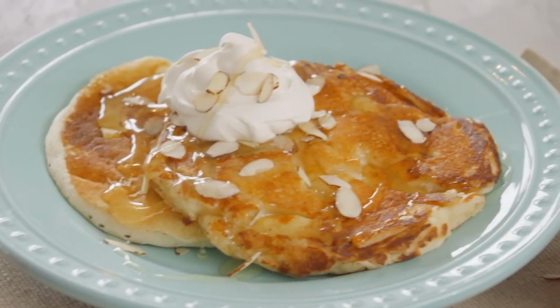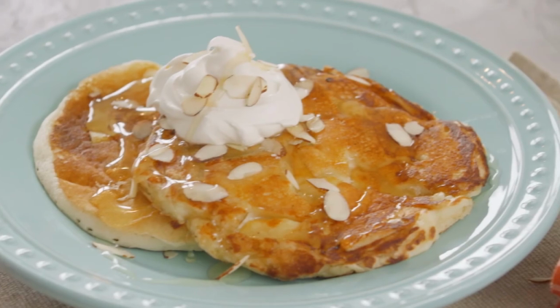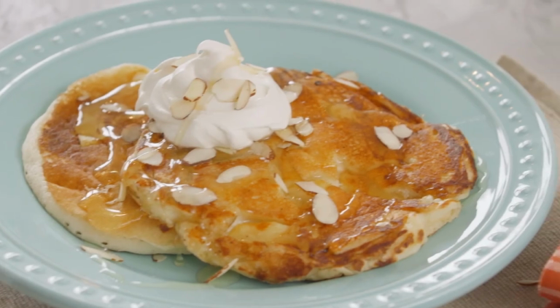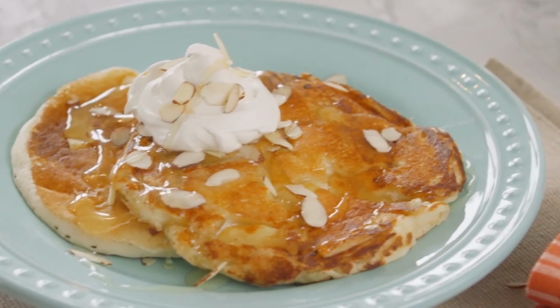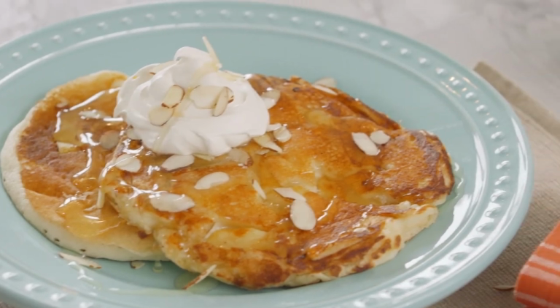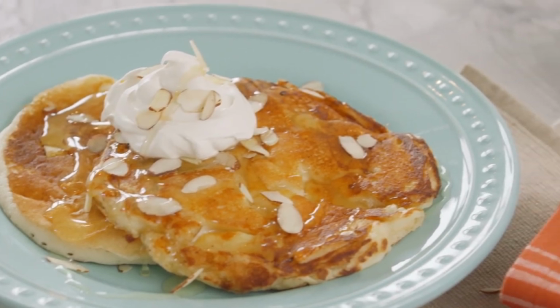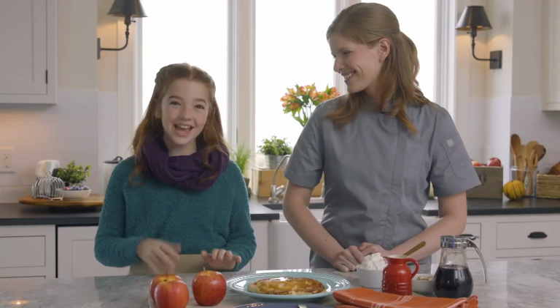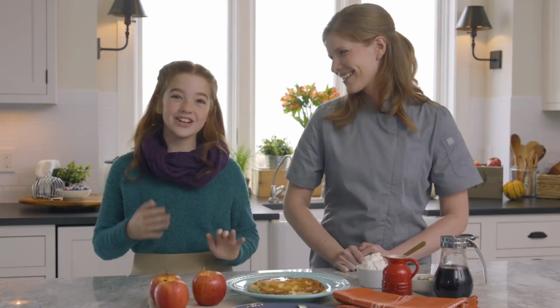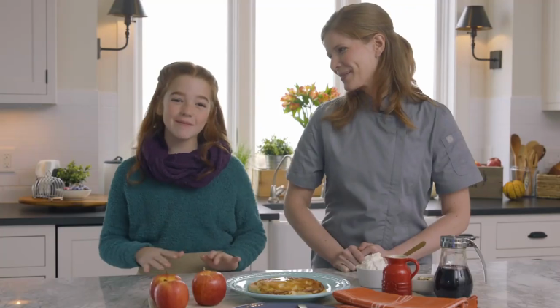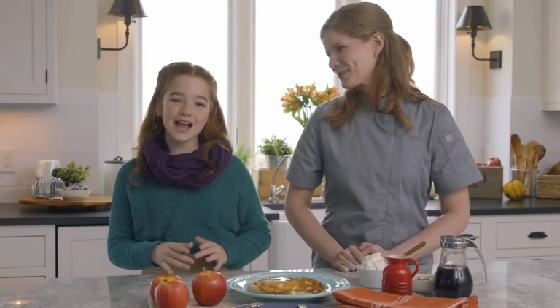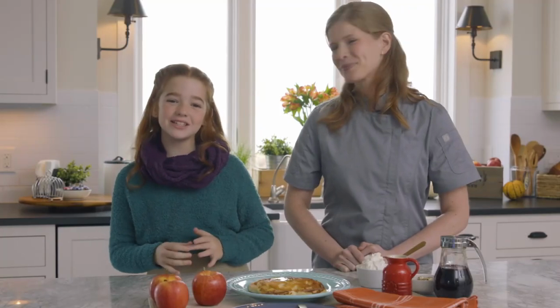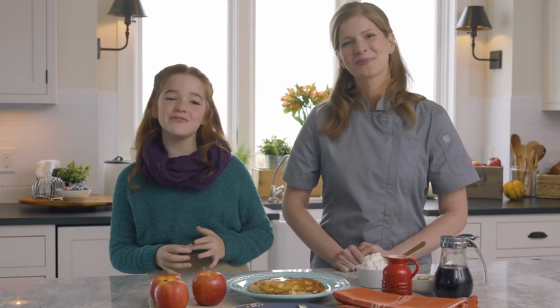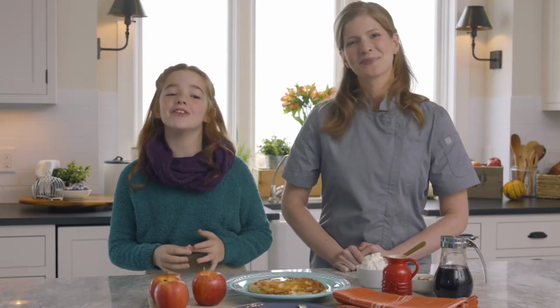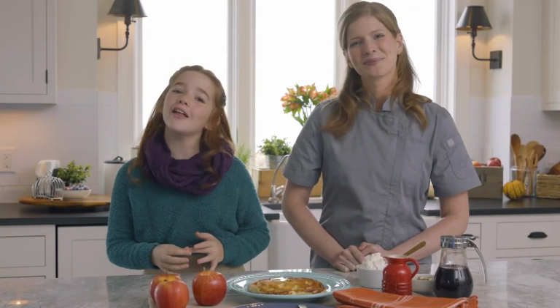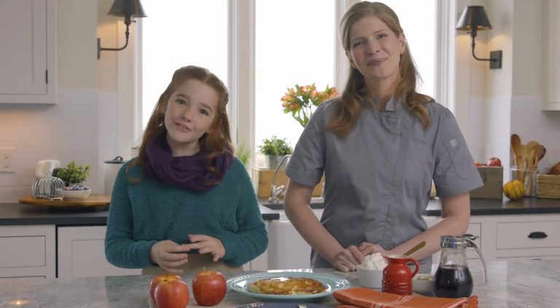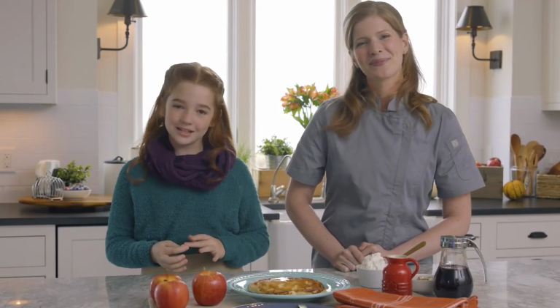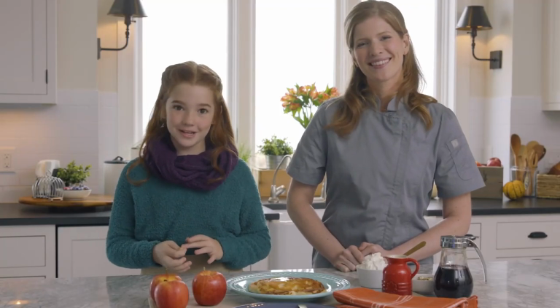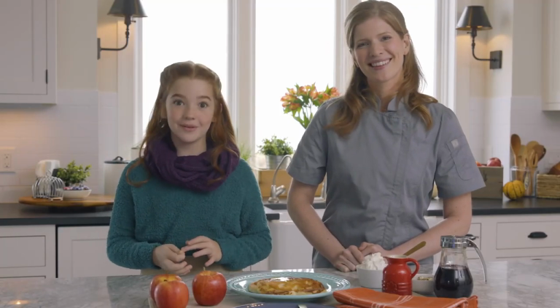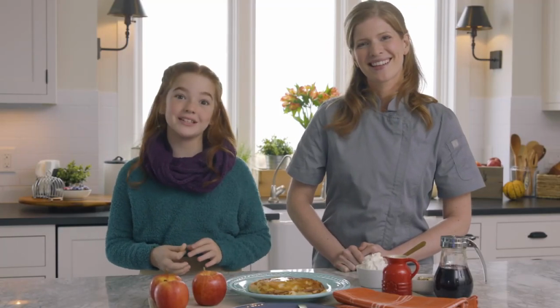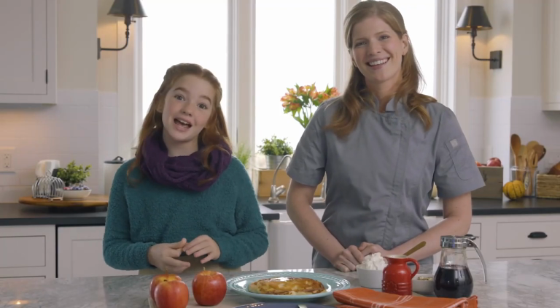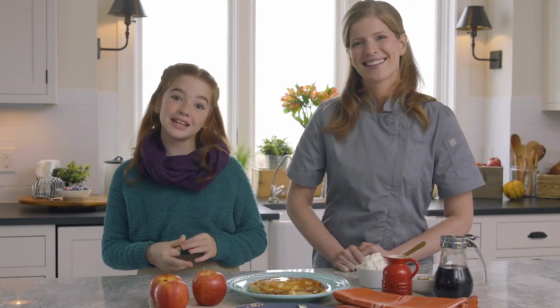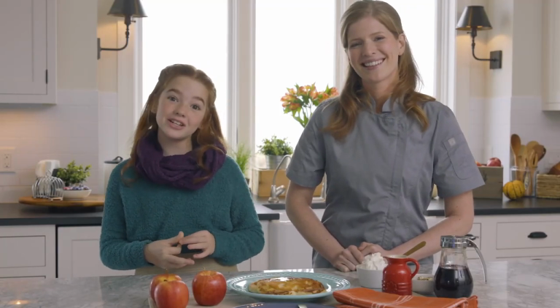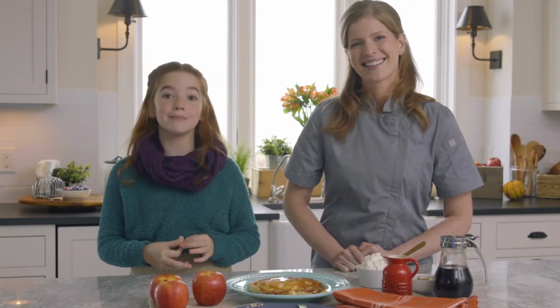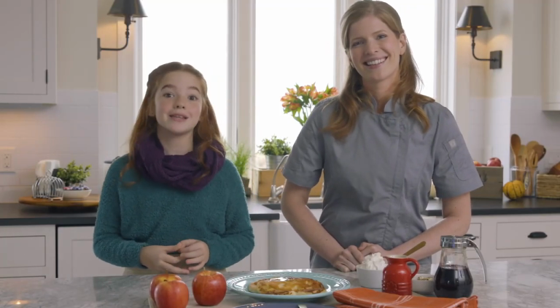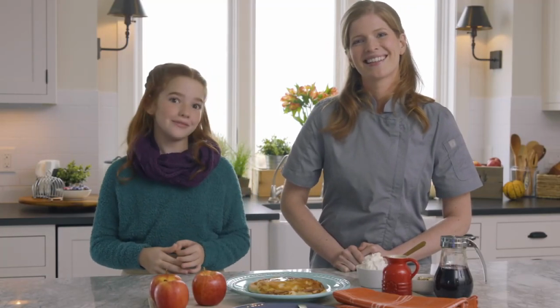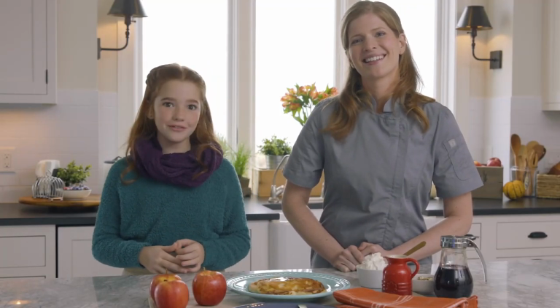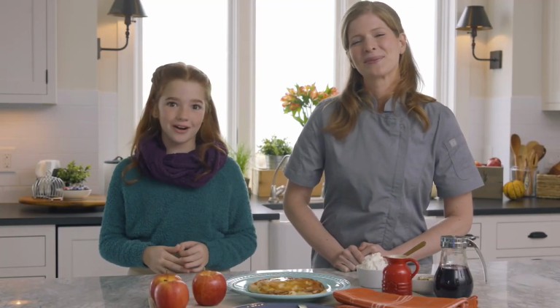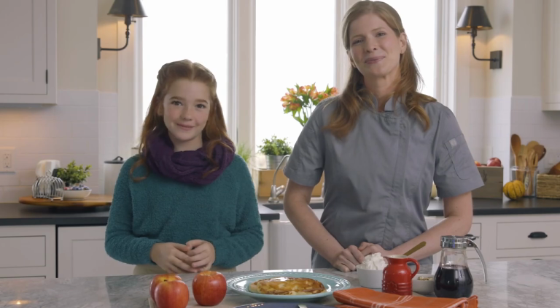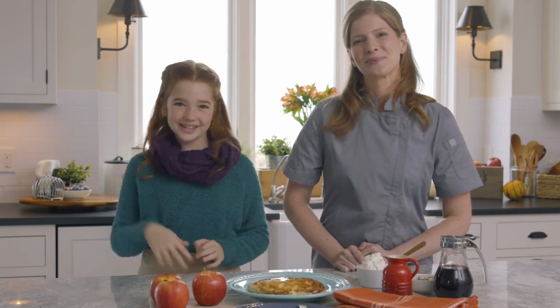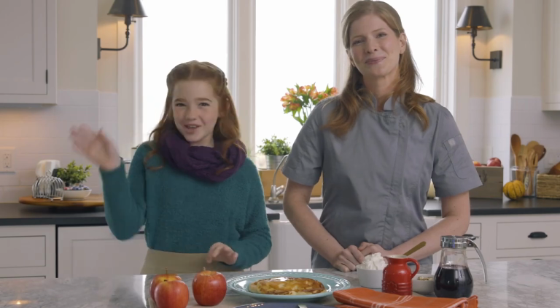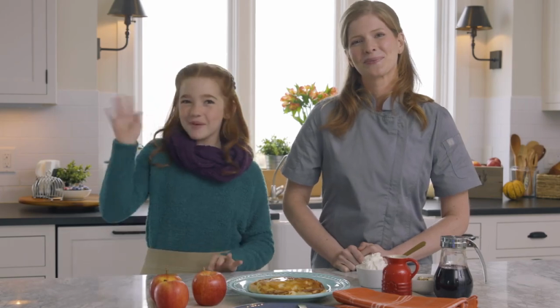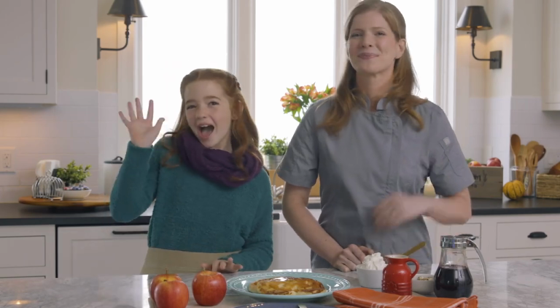Thanks for joining us. Check back soon for another recipe from the Test Kitchen at Pleasant View Farms. Bye!